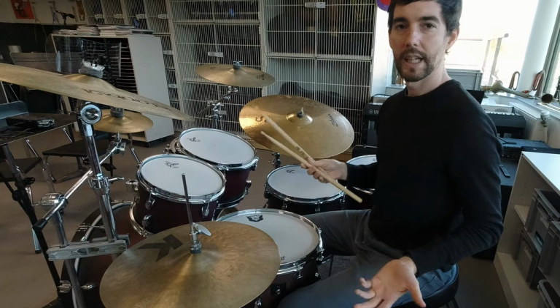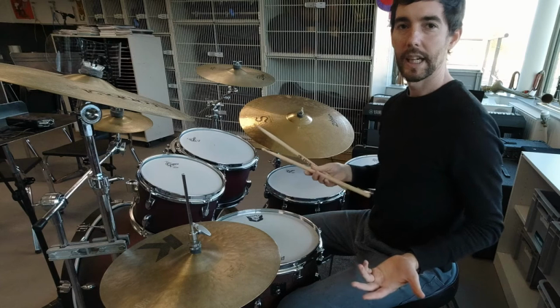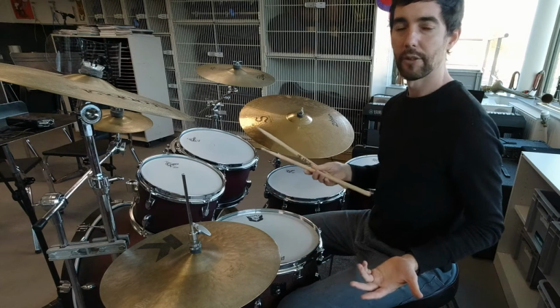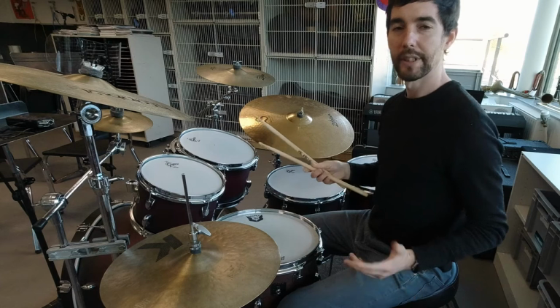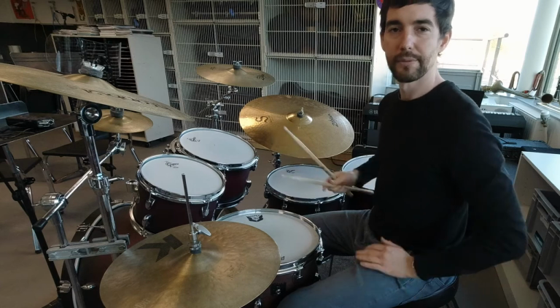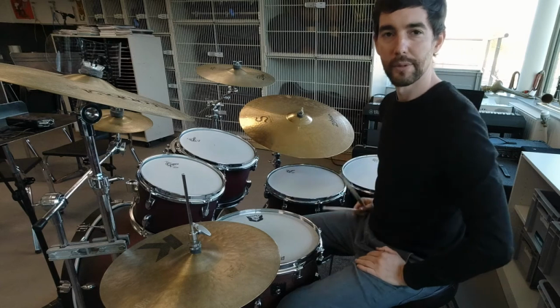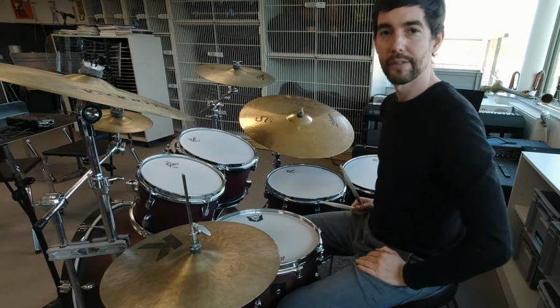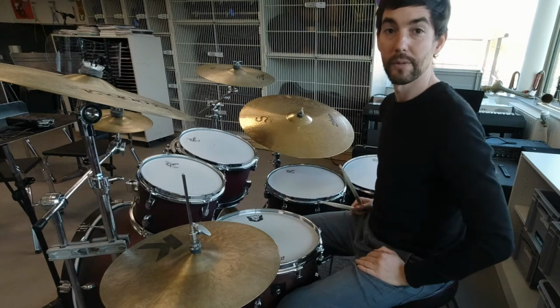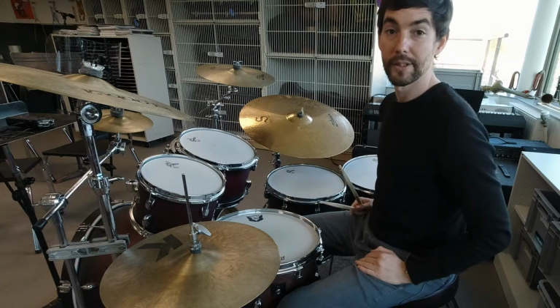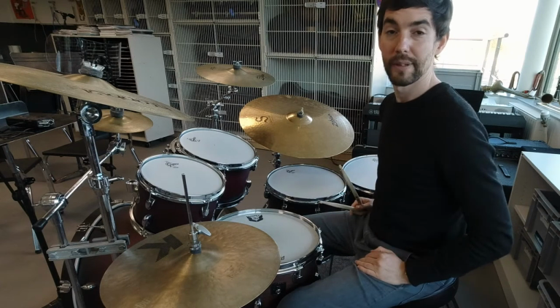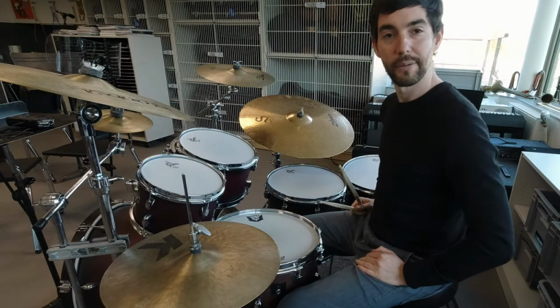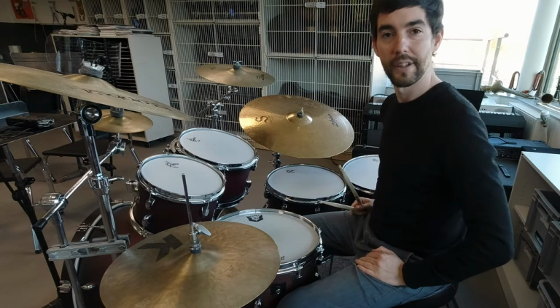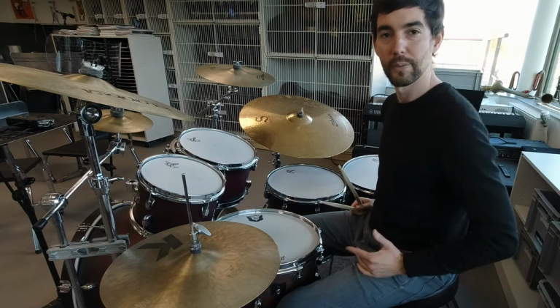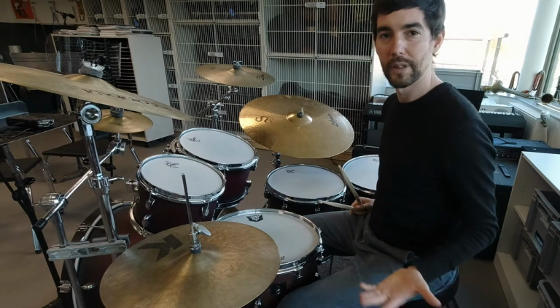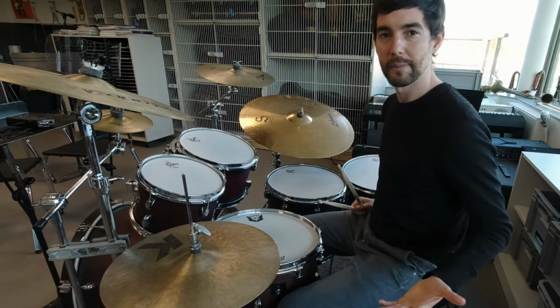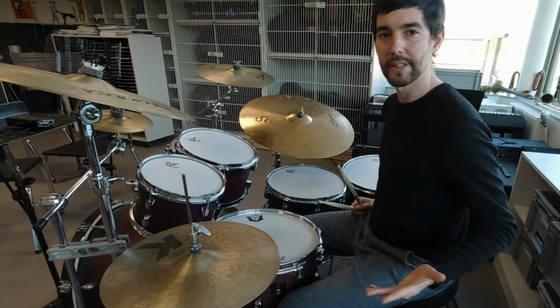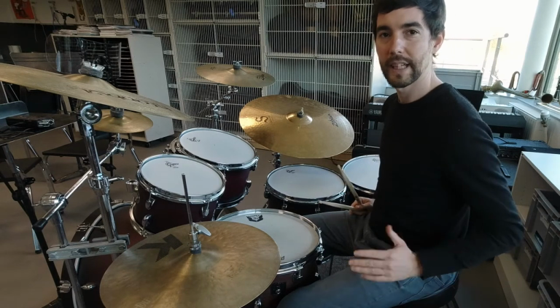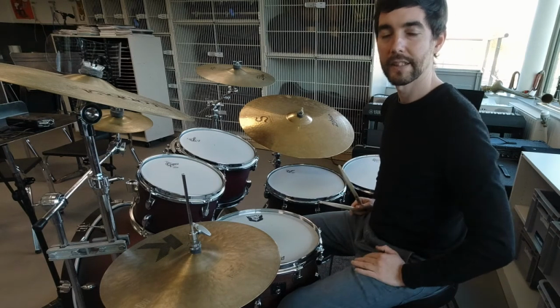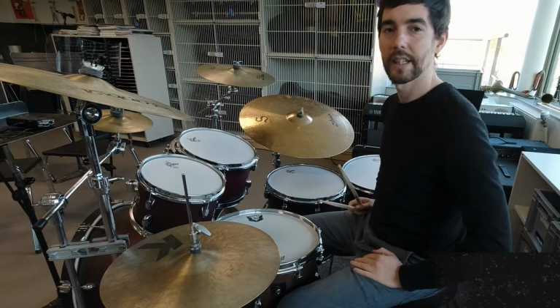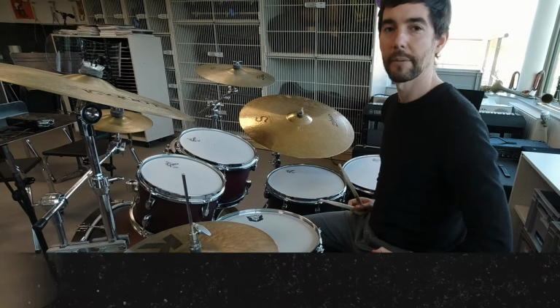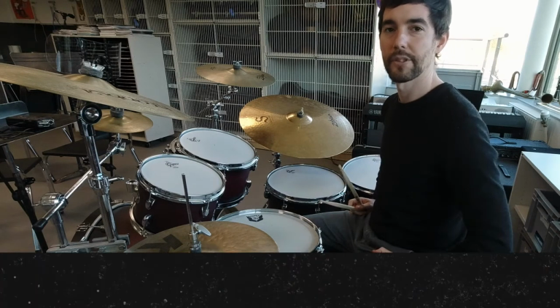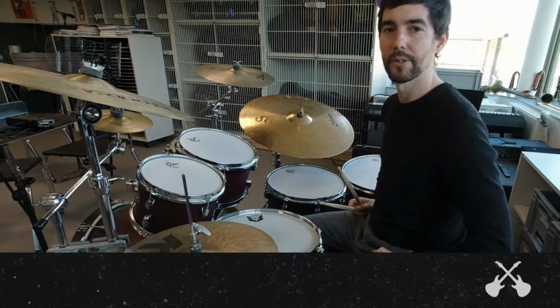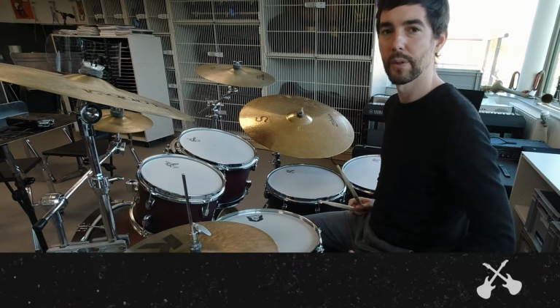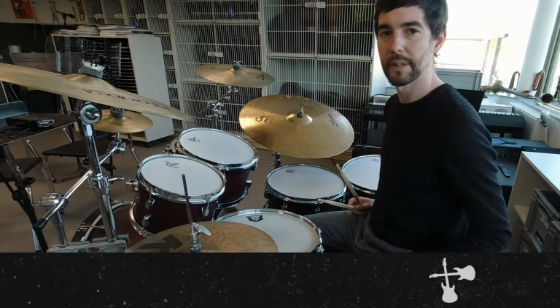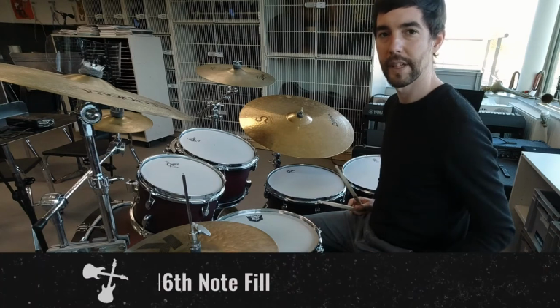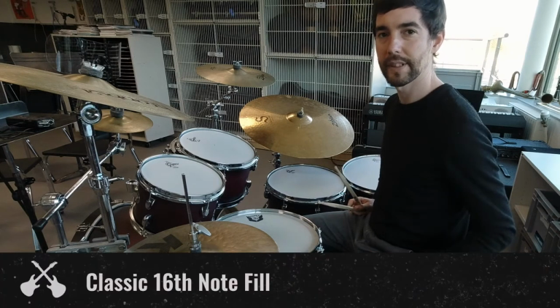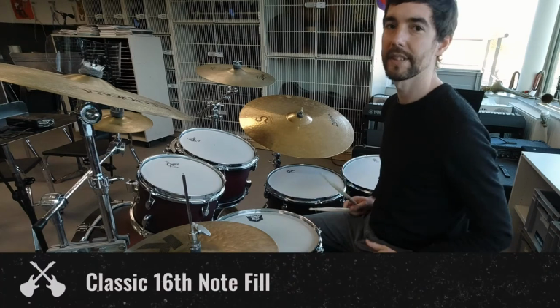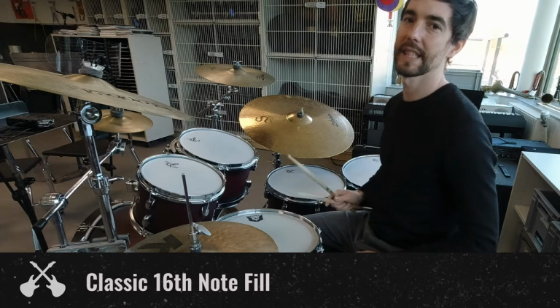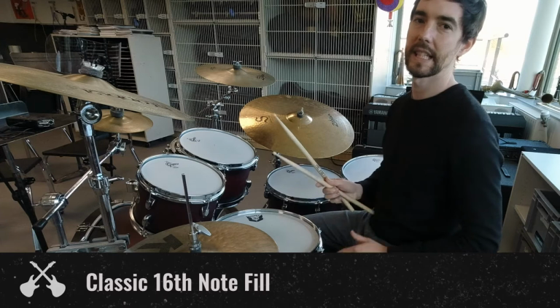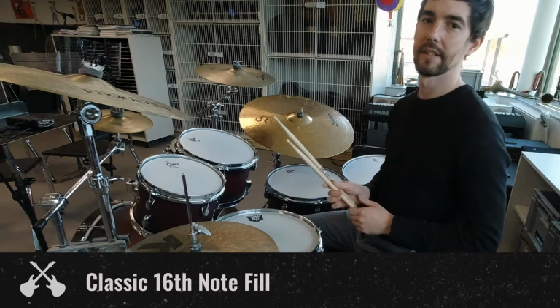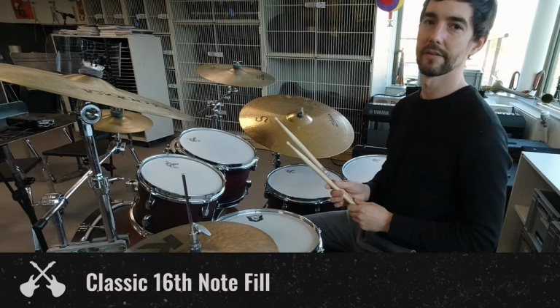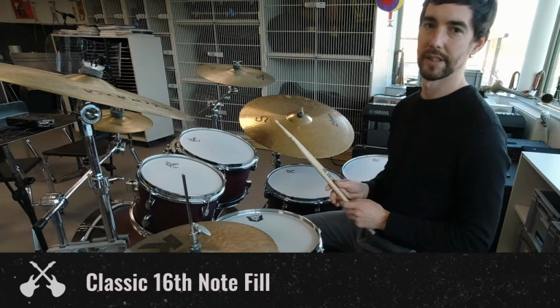Hi everyone, it's Rory from Rock U, back with another 1-Minute Masterclass. Today I'm going to show you one of my favorite 16th note fills.